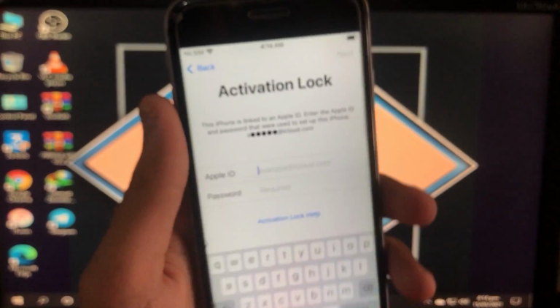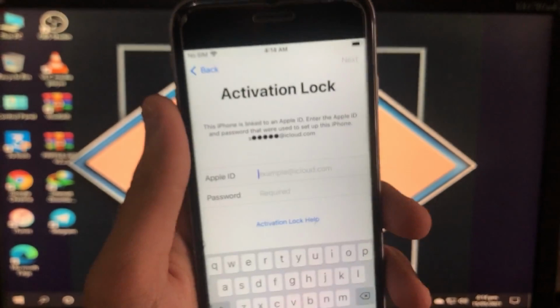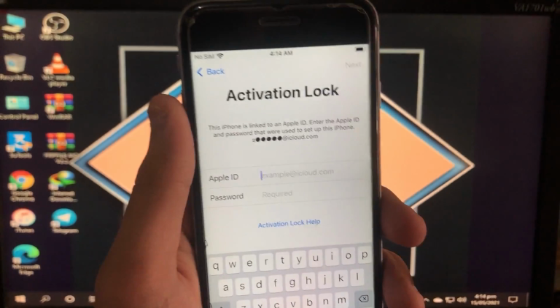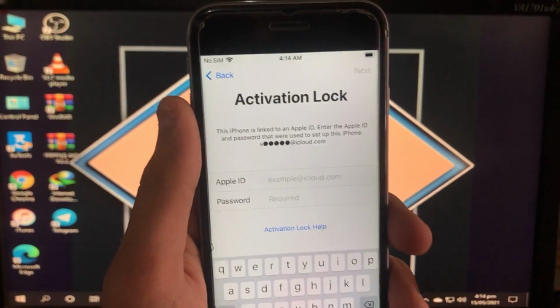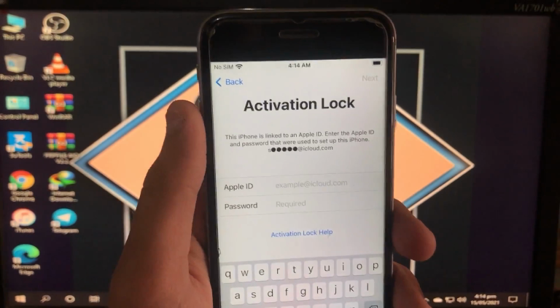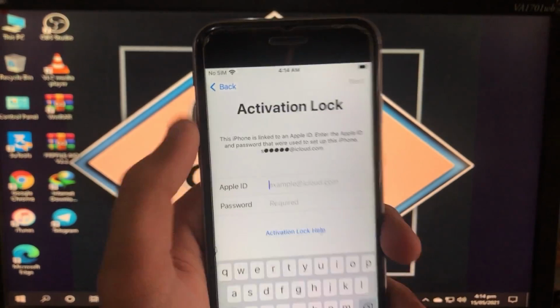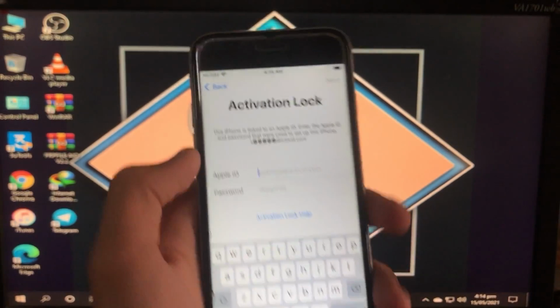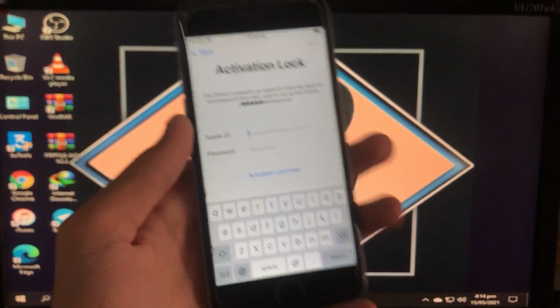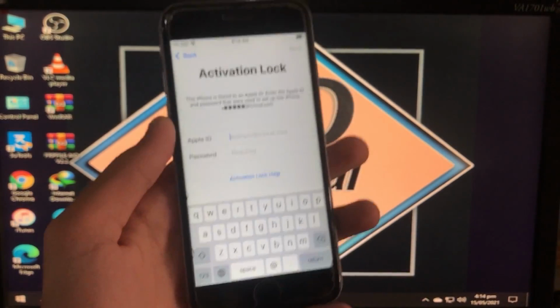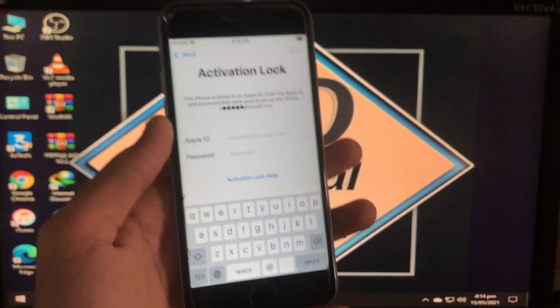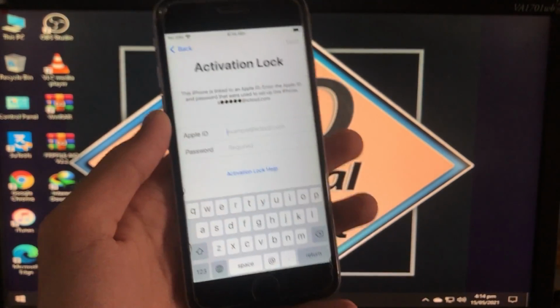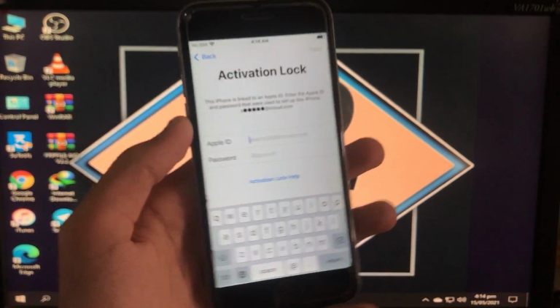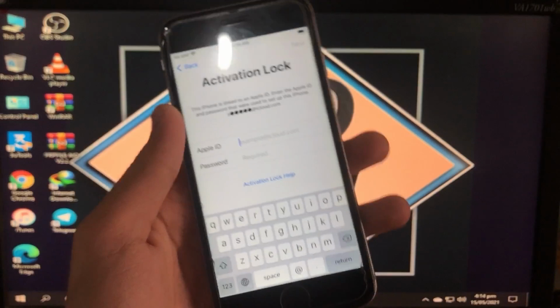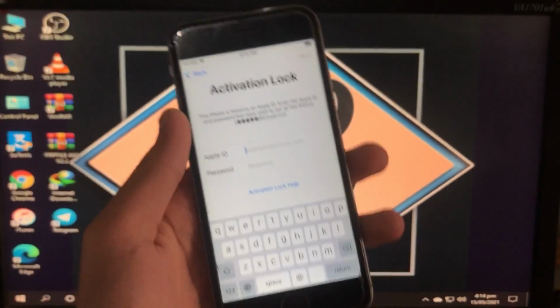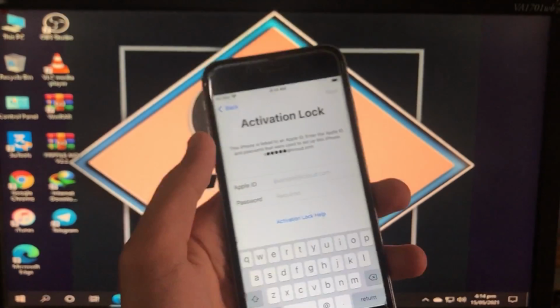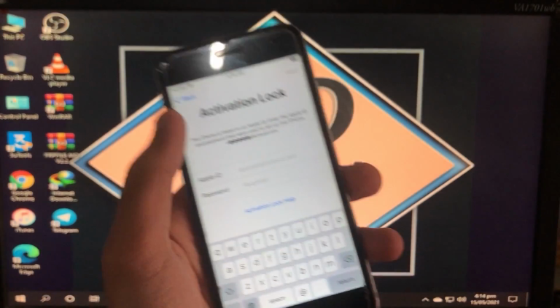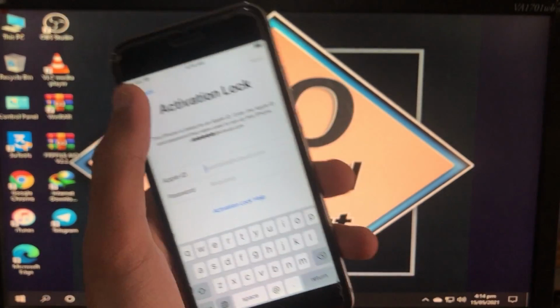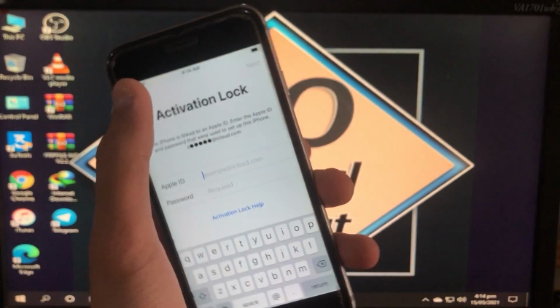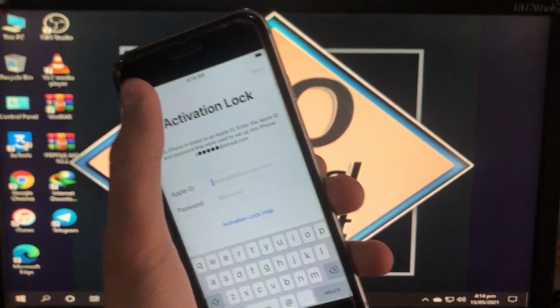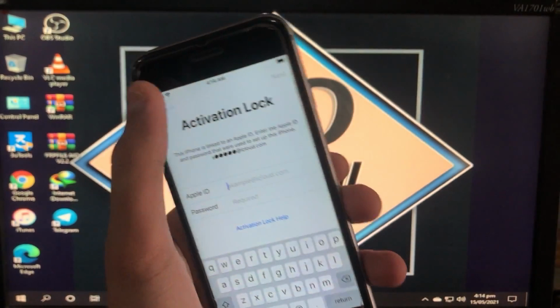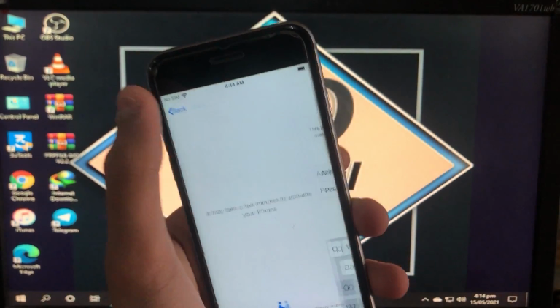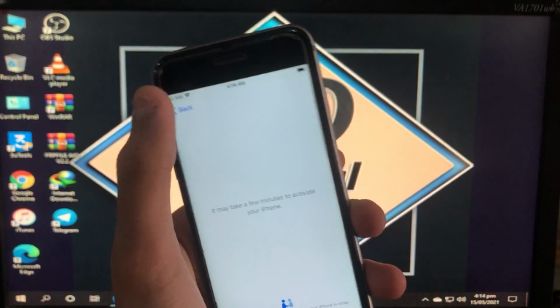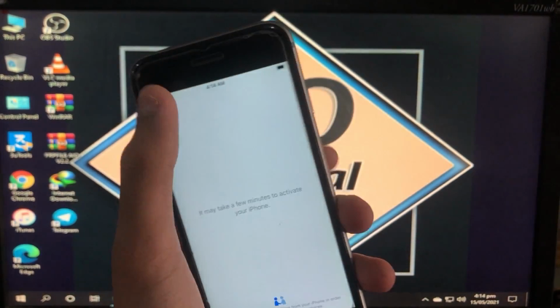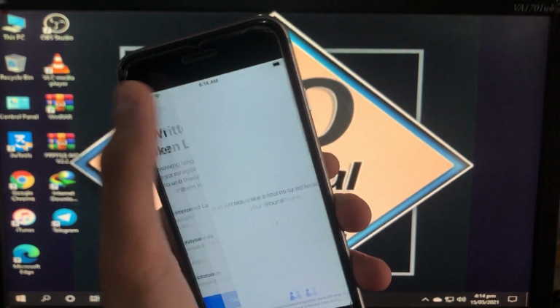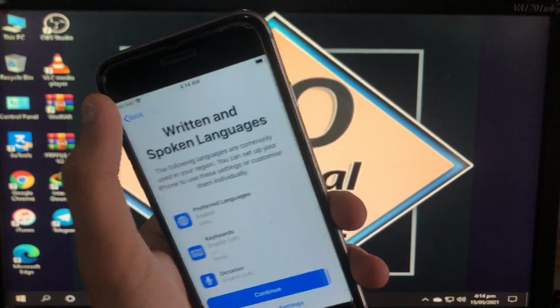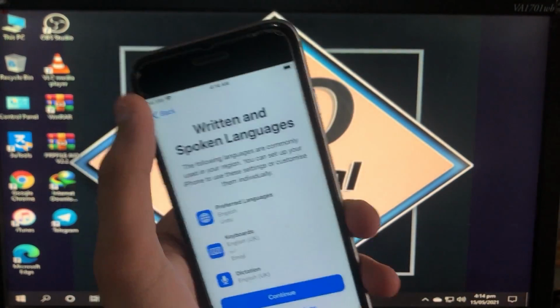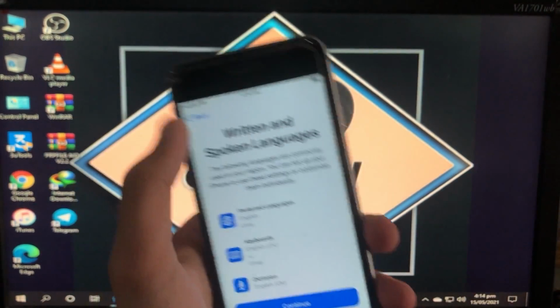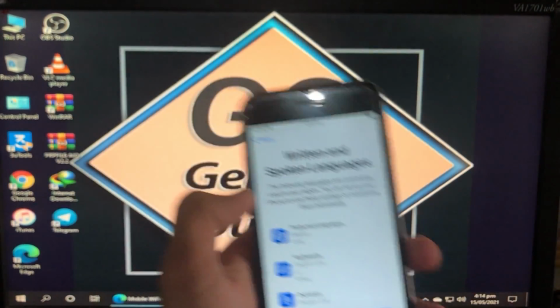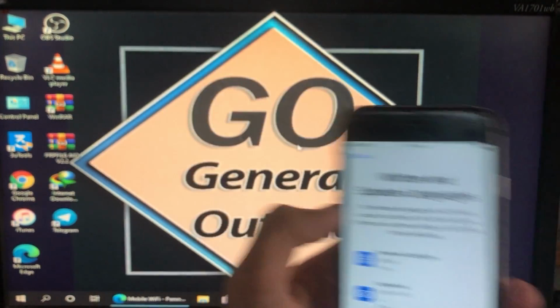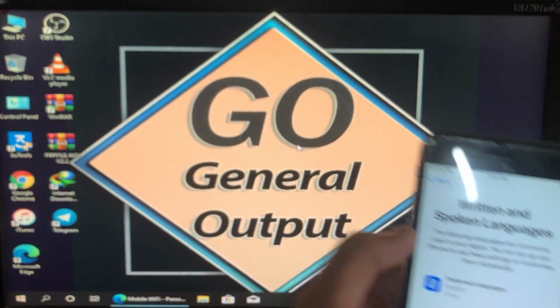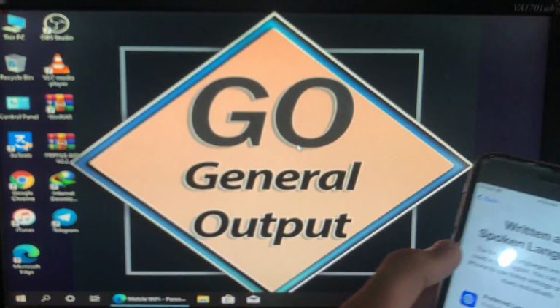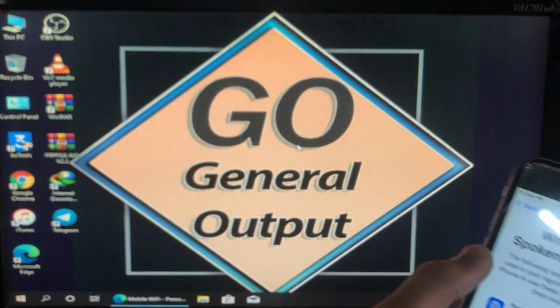It is on activation lock and has iOS 14.5.1. First of all, we have to run the check-in, so let's get to it.